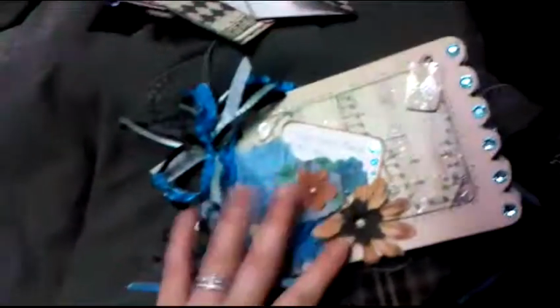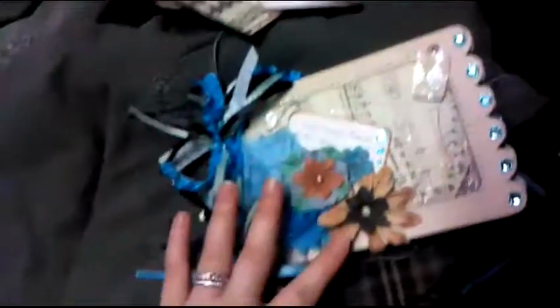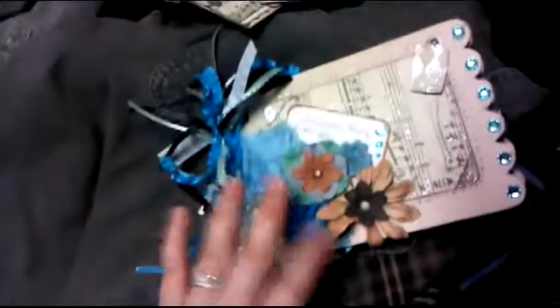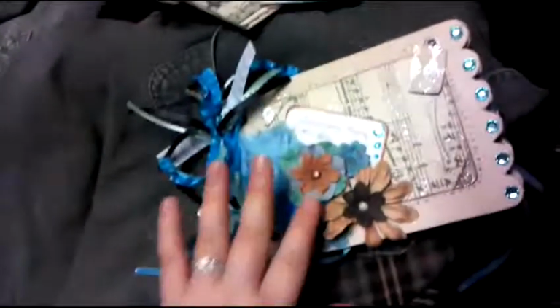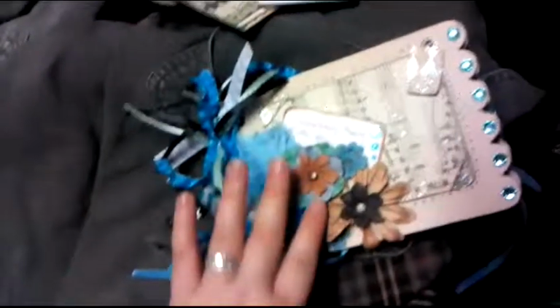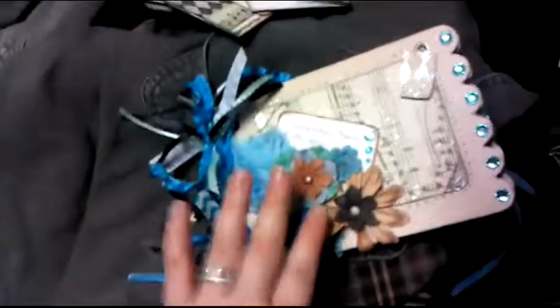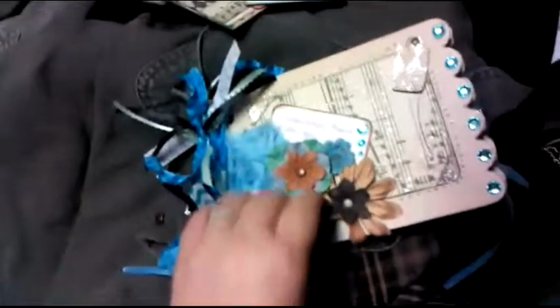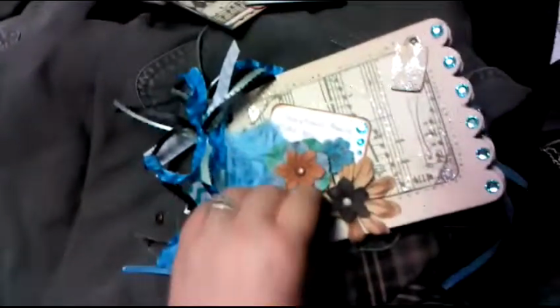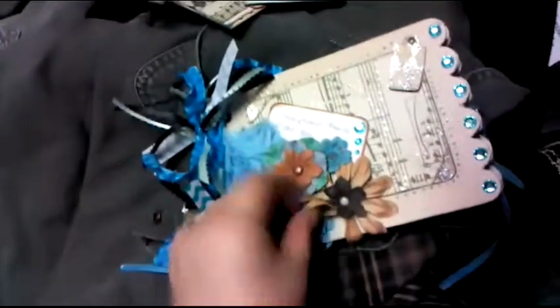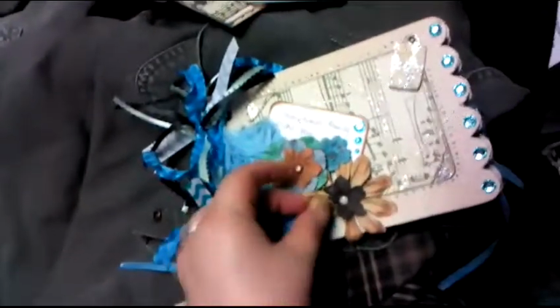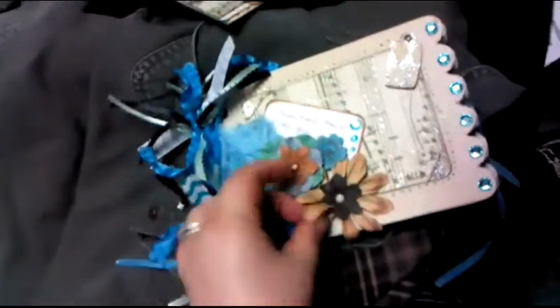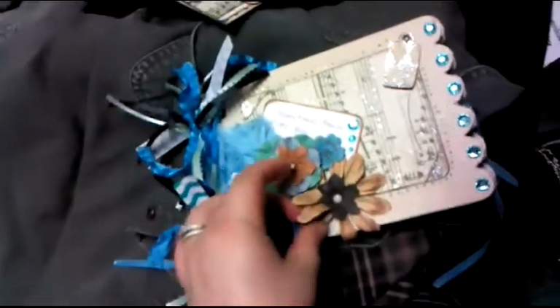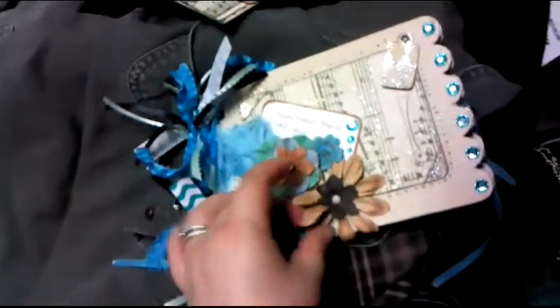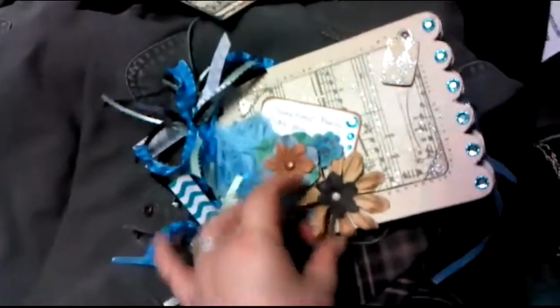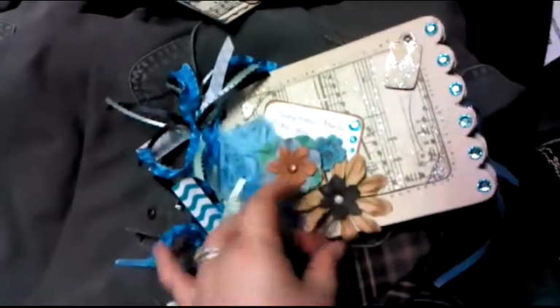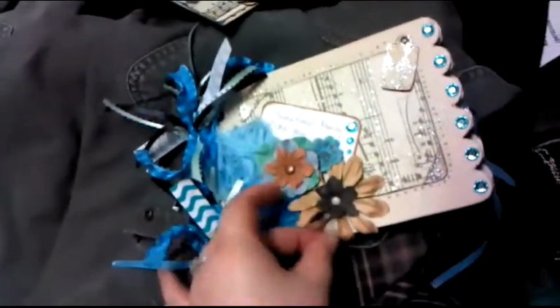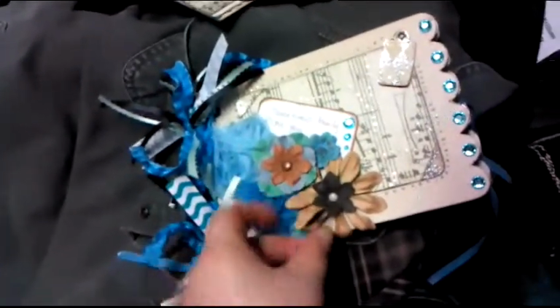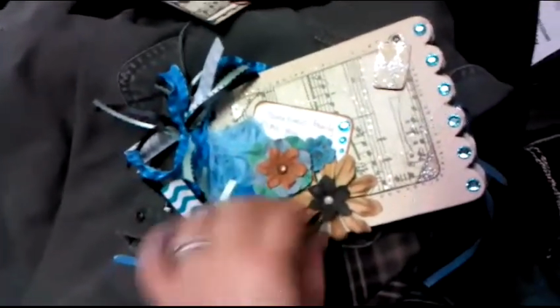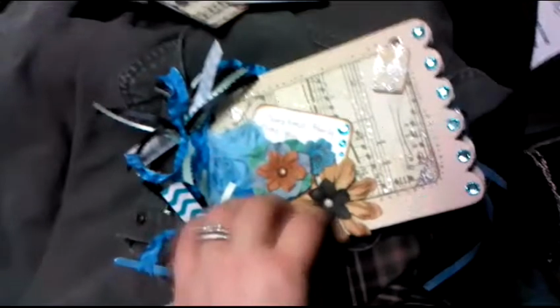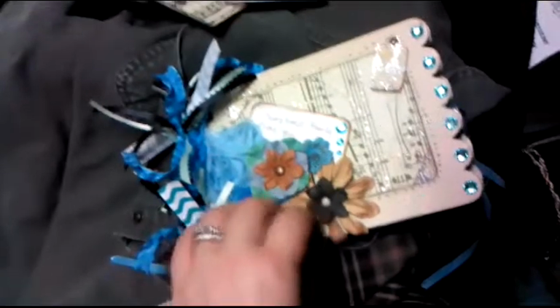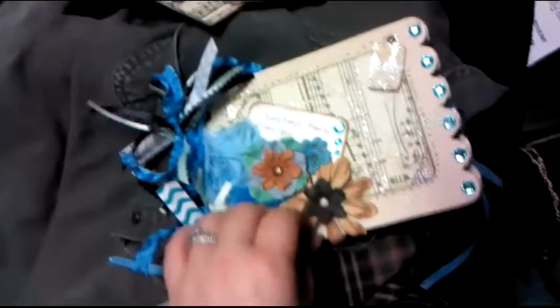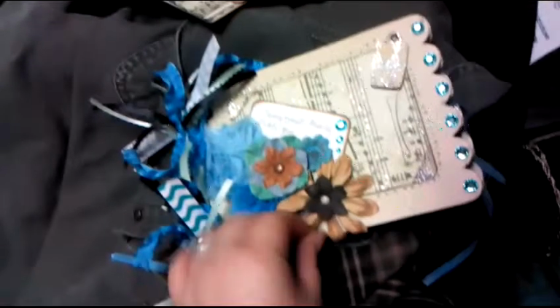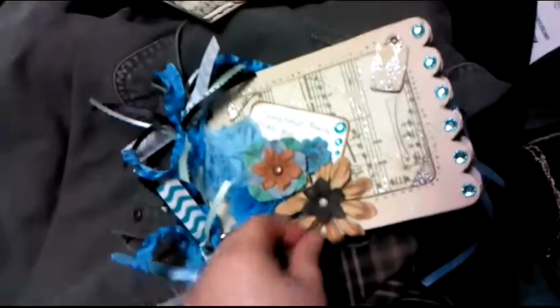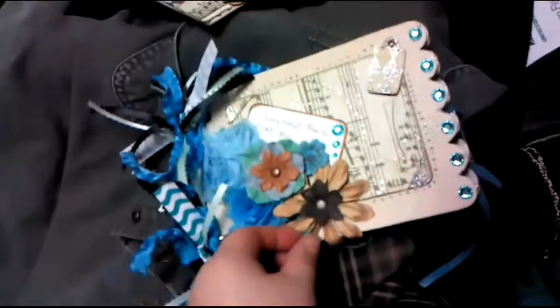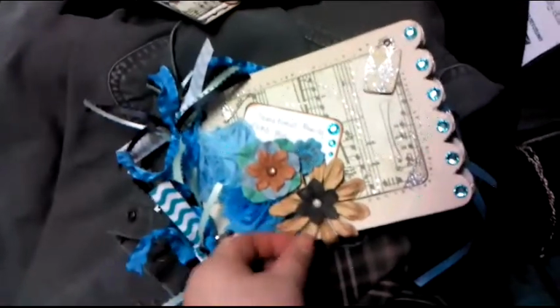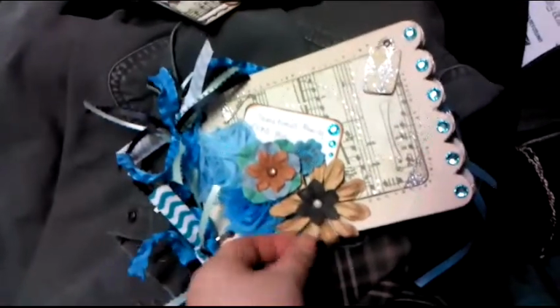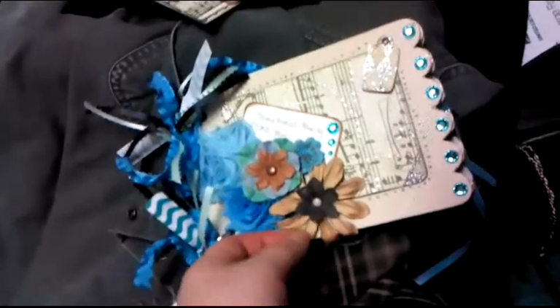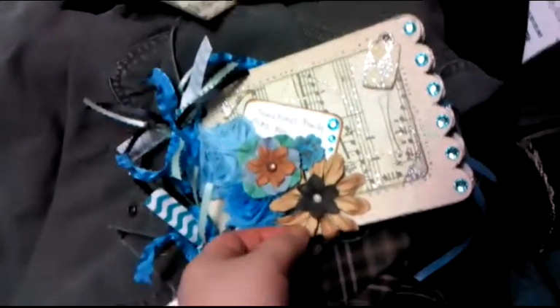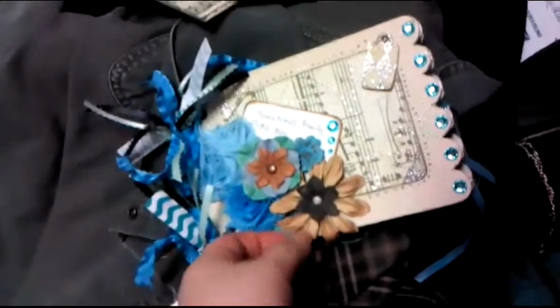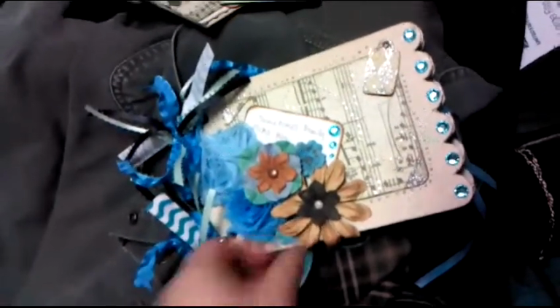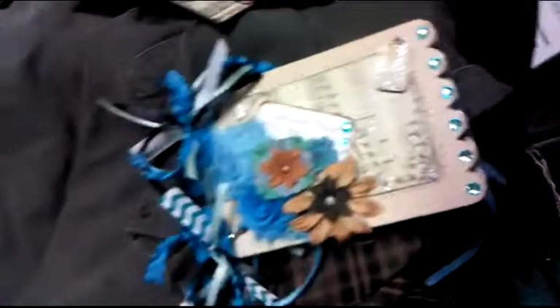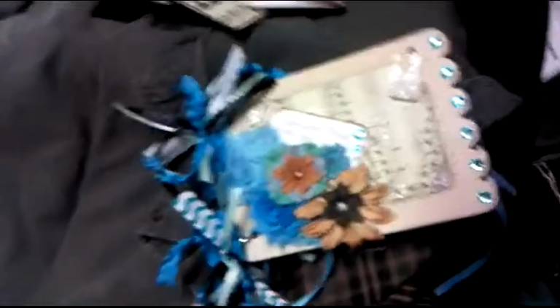Thanks for watching. Like, rate, comment, subscribe — let me know what you think. Alright, happy crafting!